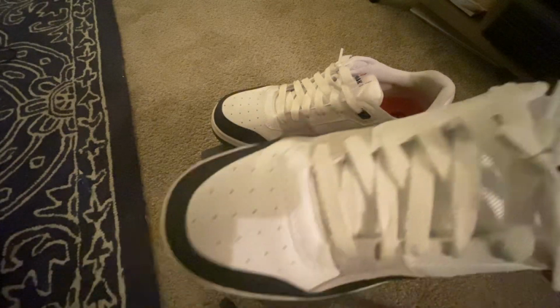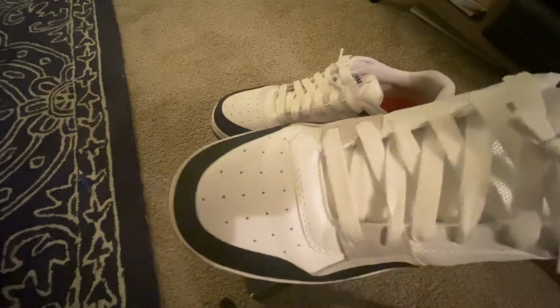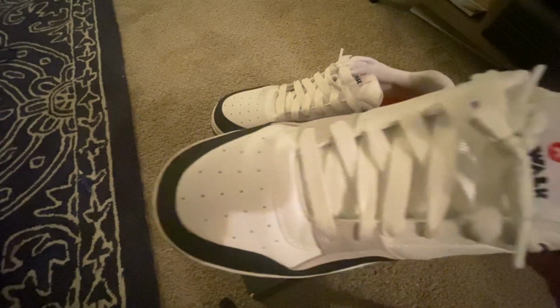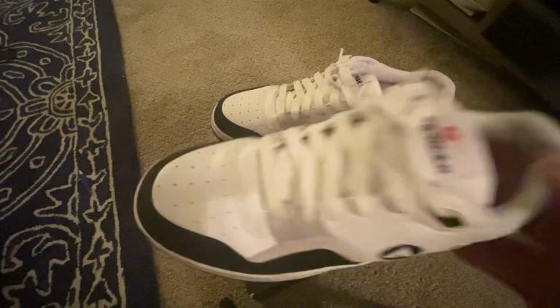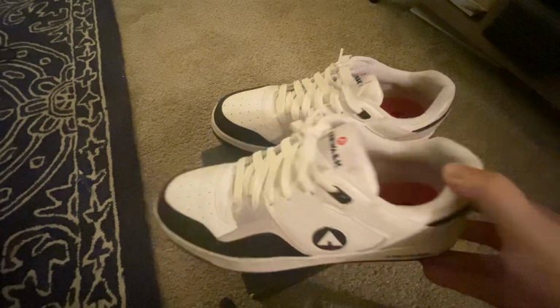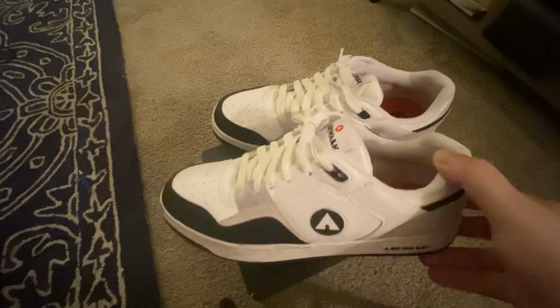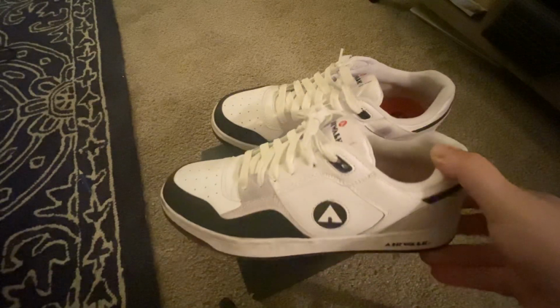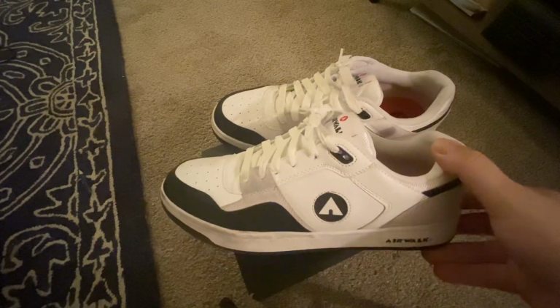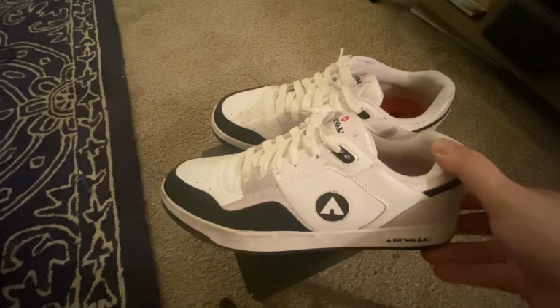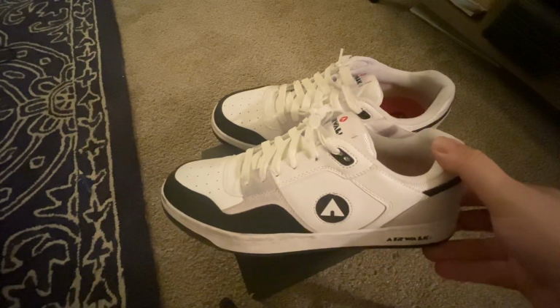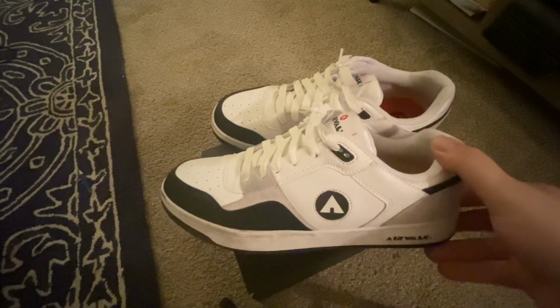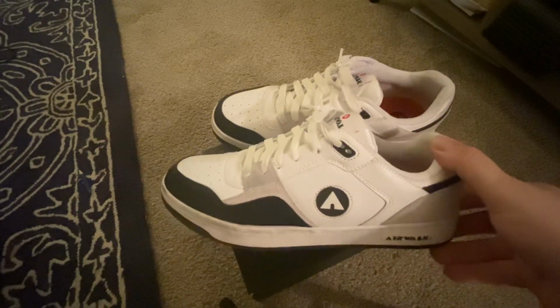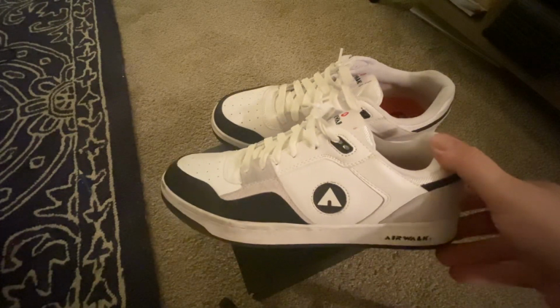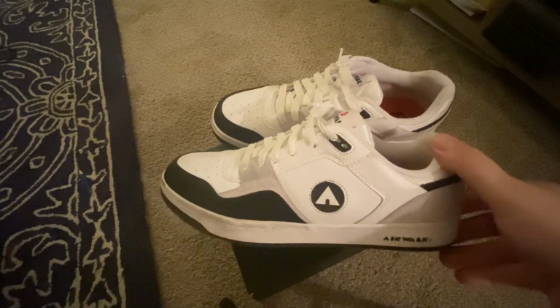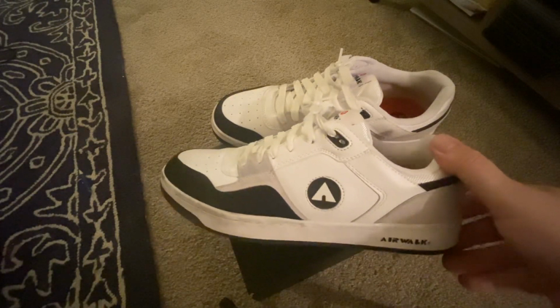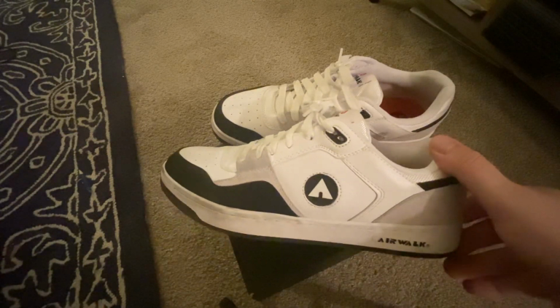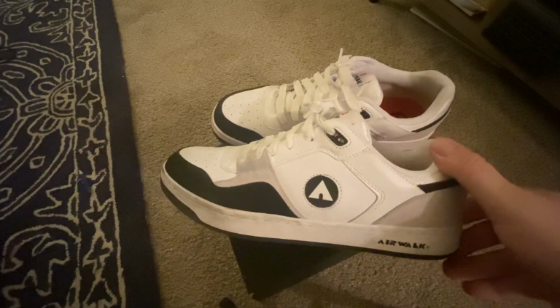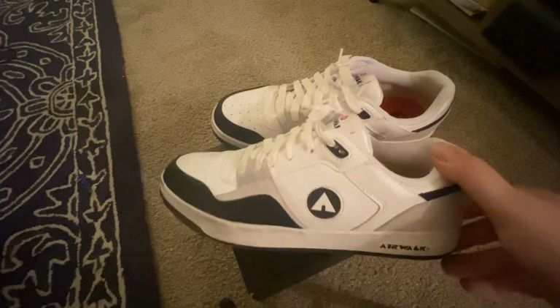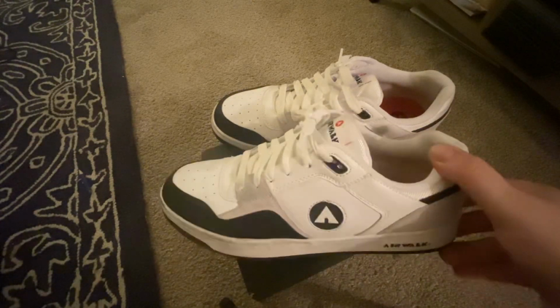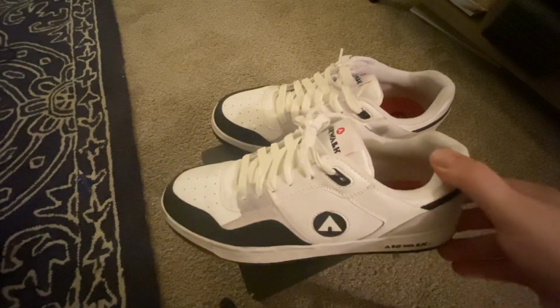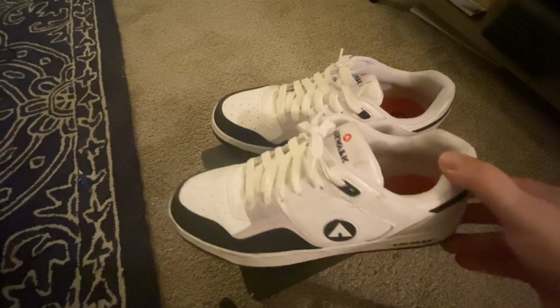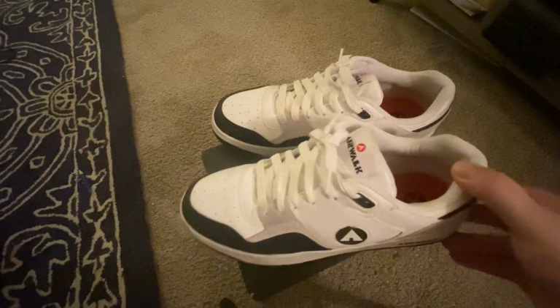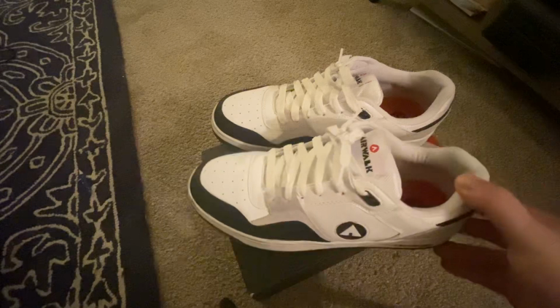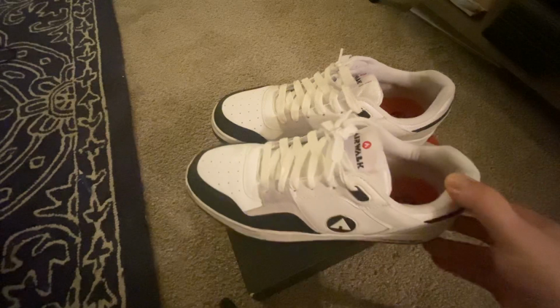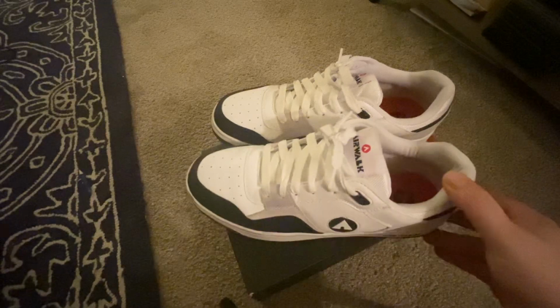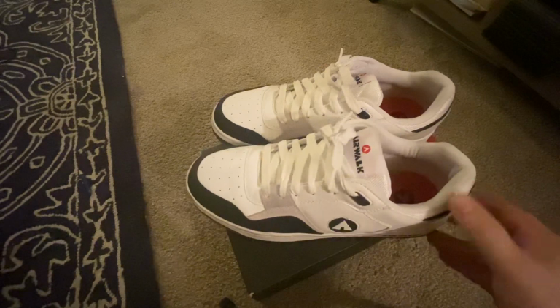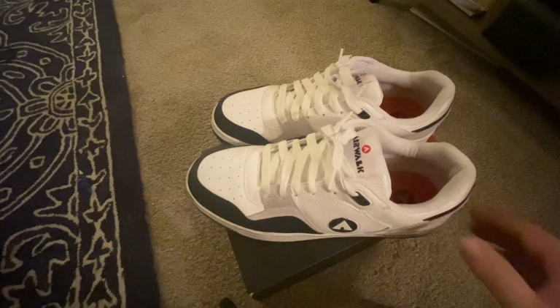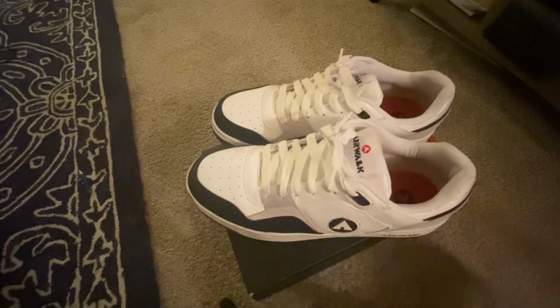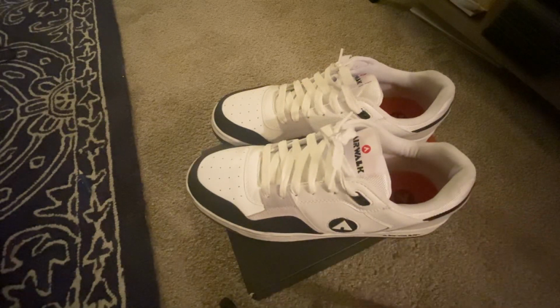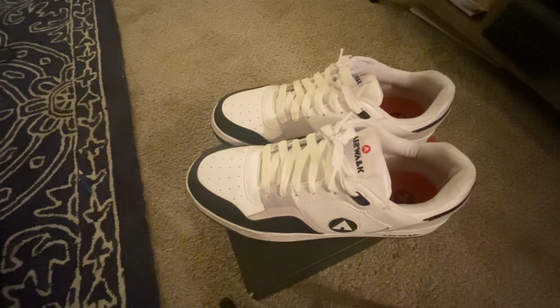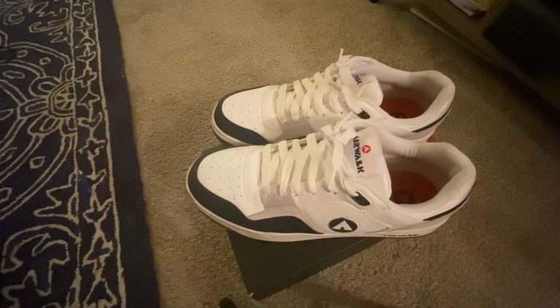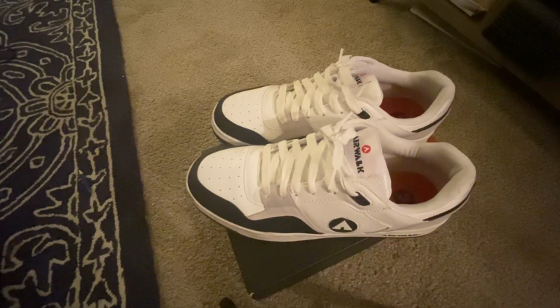That's the Airwalks I wanted to show you guys. Some people might not remember the Airwalks — they were big in the 90s.